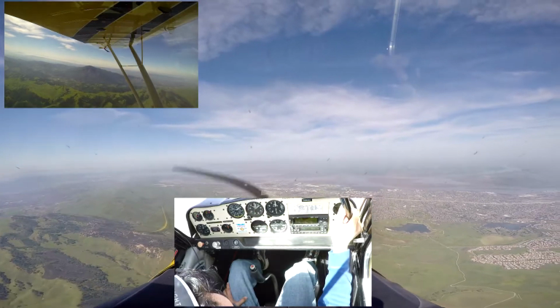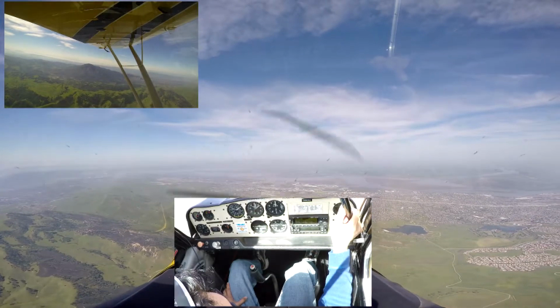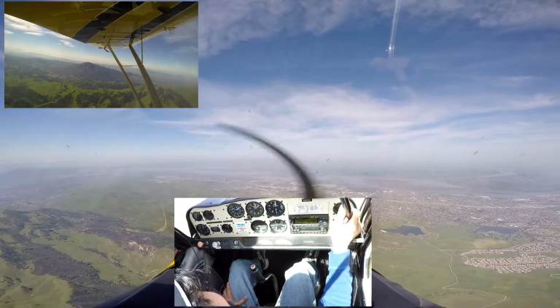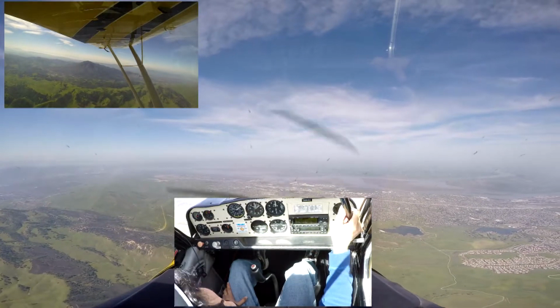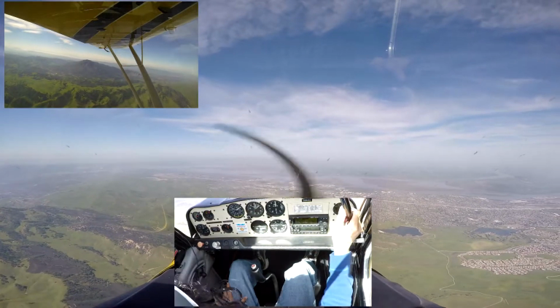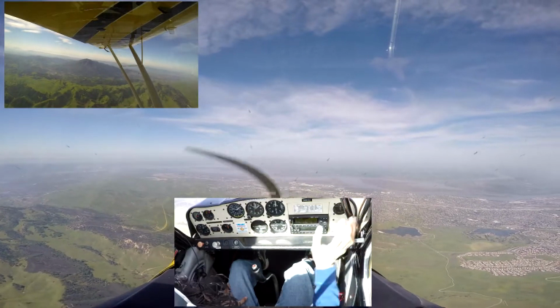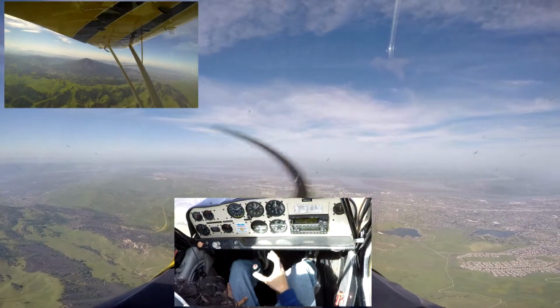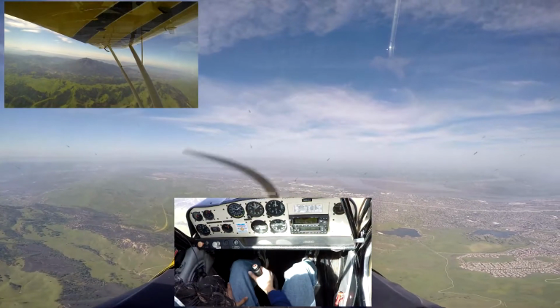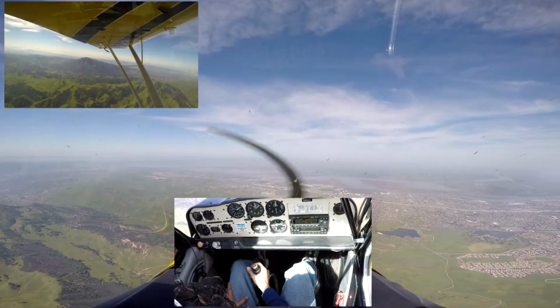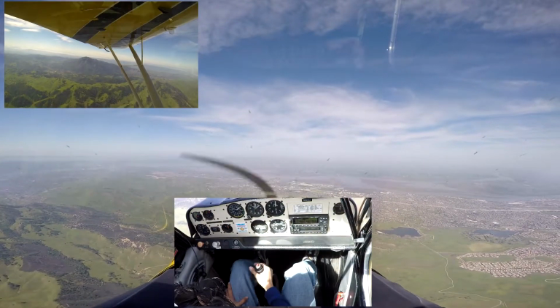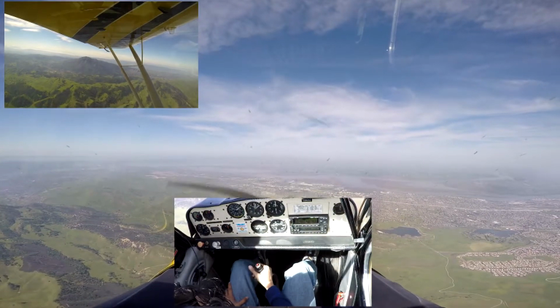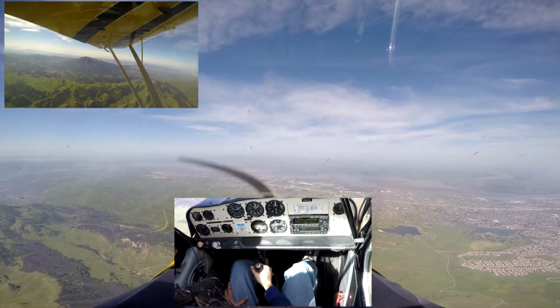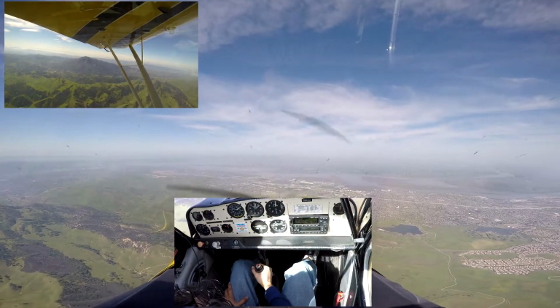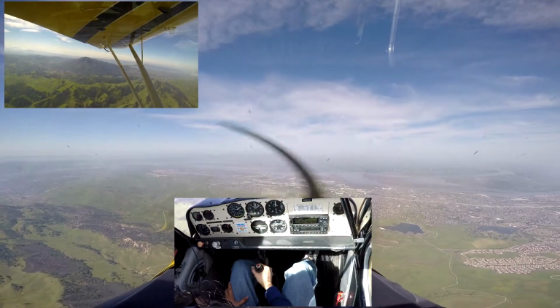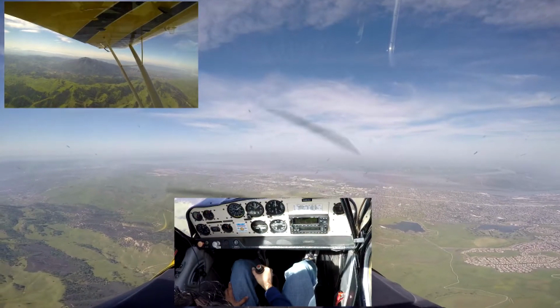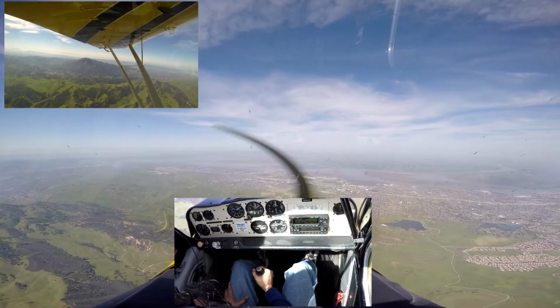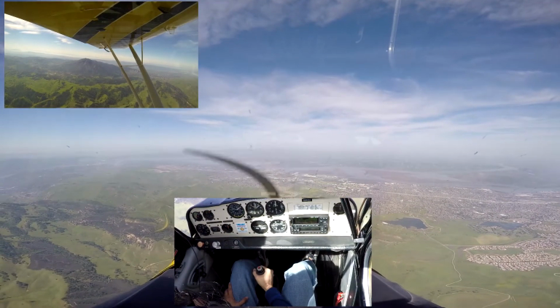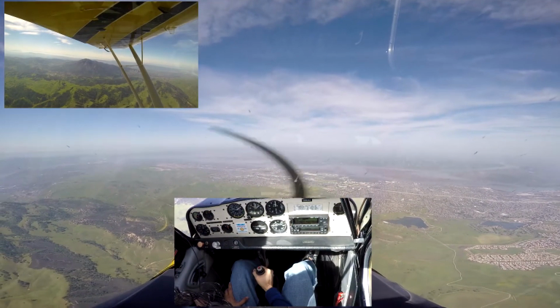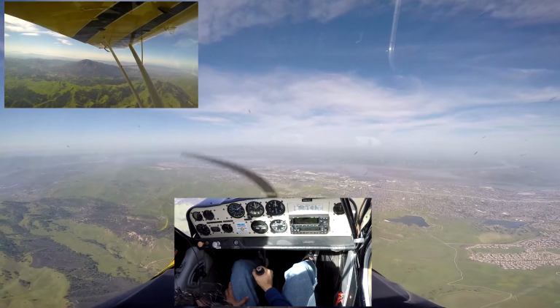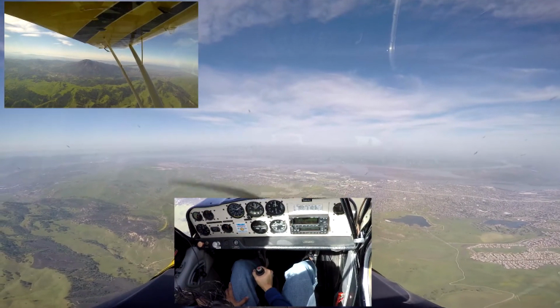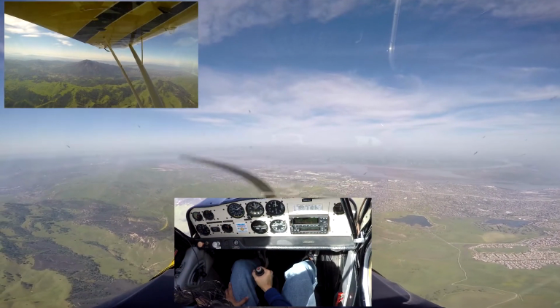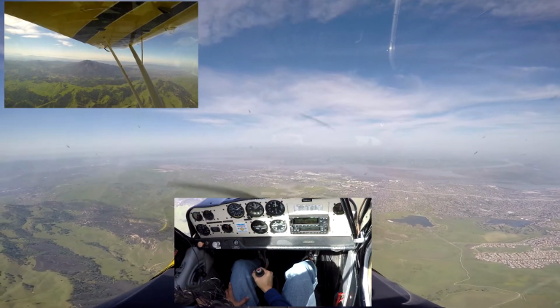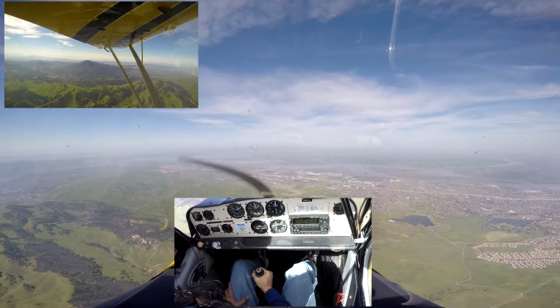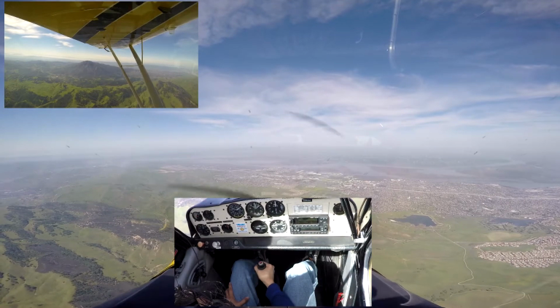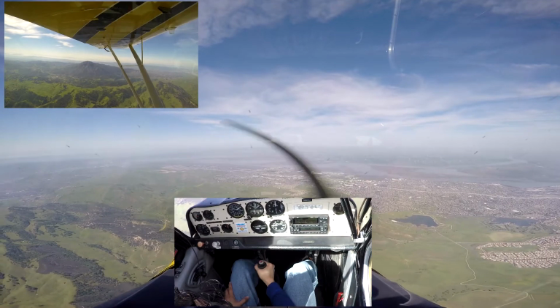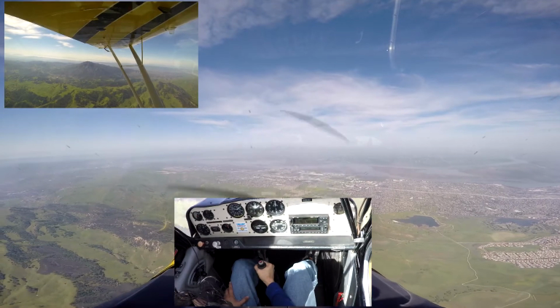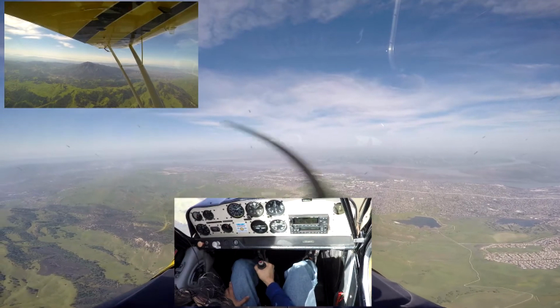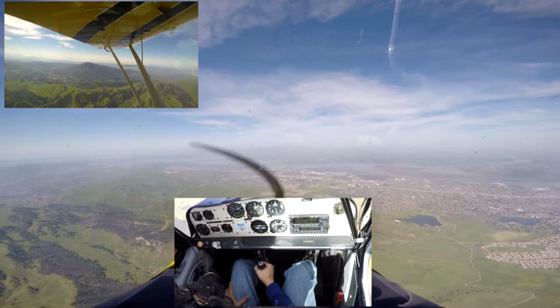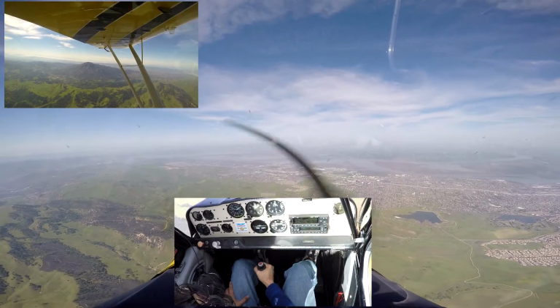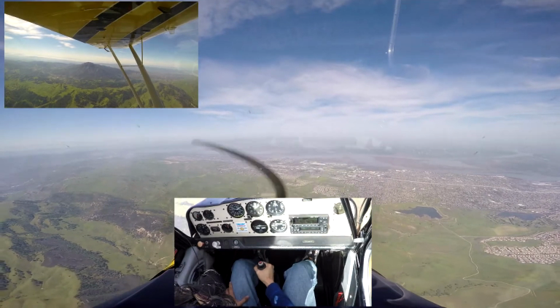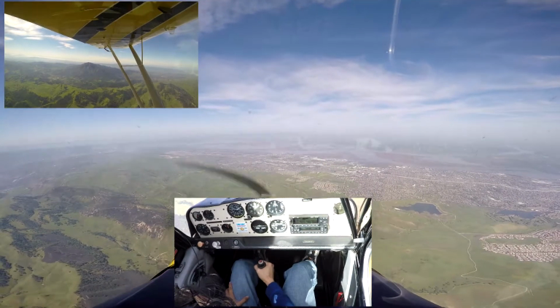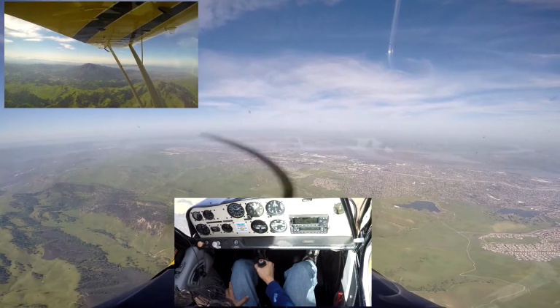So we'll try one more time. You have the controls. We're already at 2,200, so let's go nose down. Down.